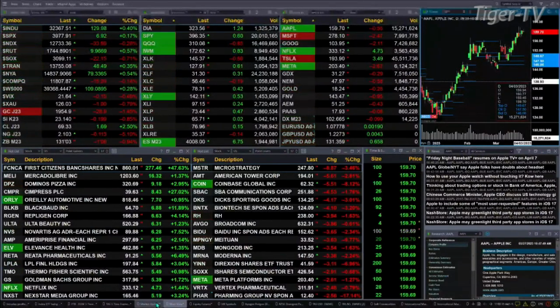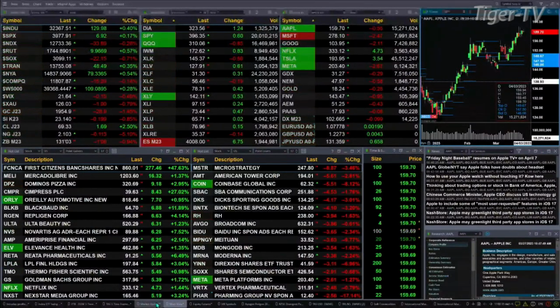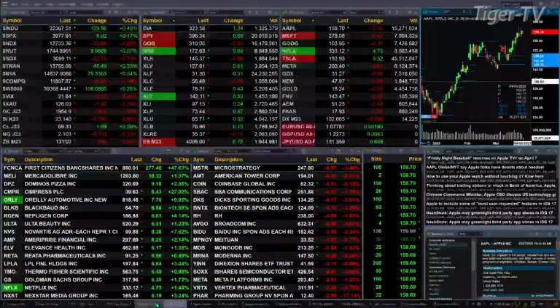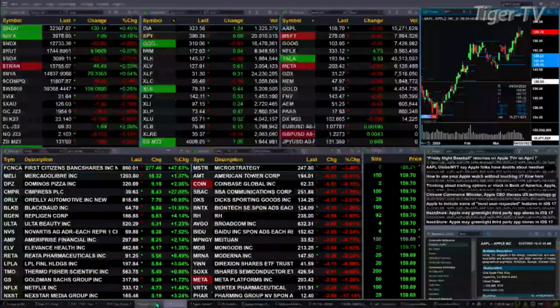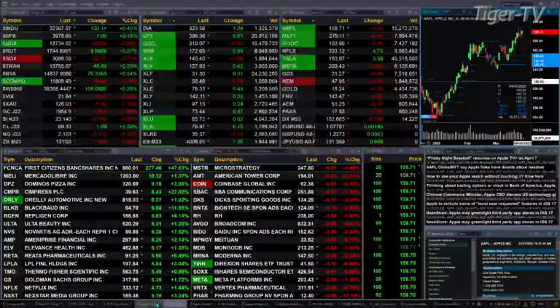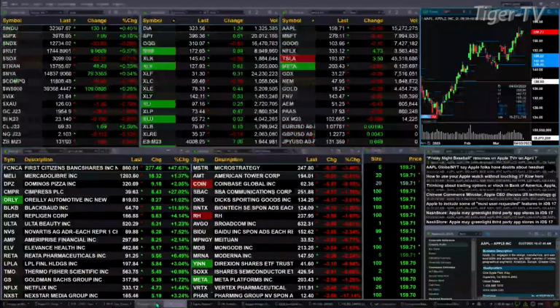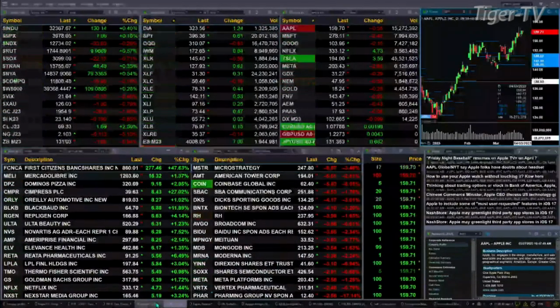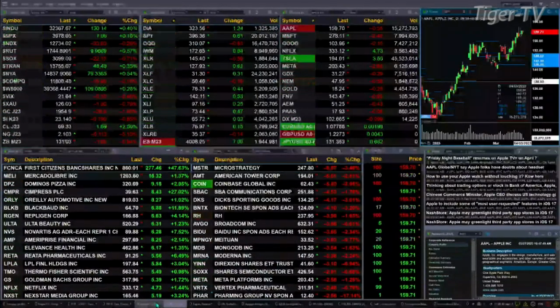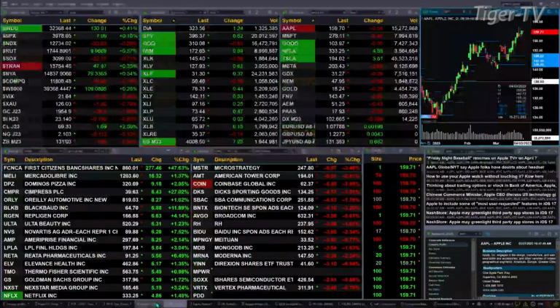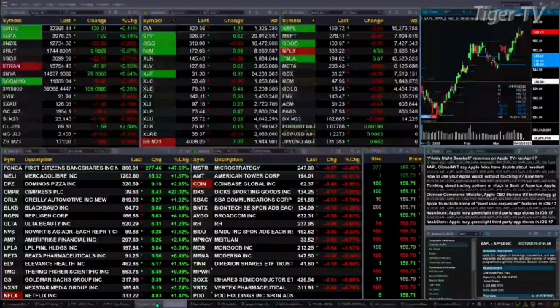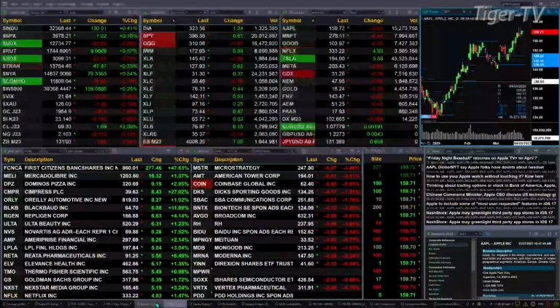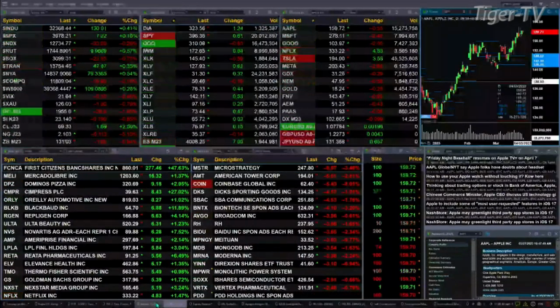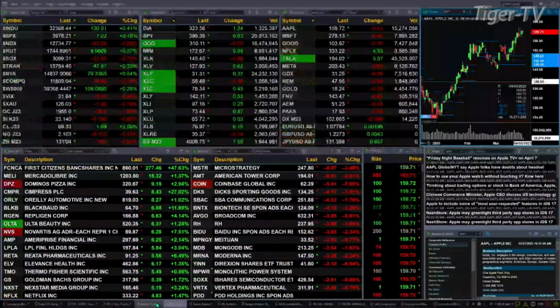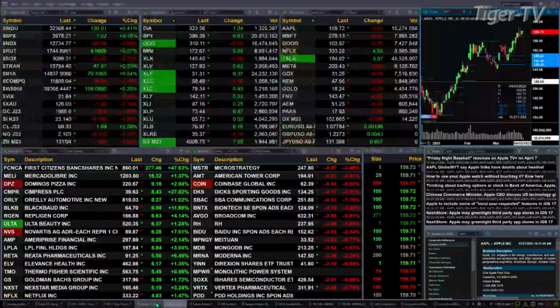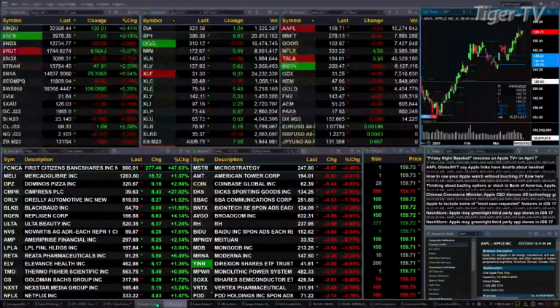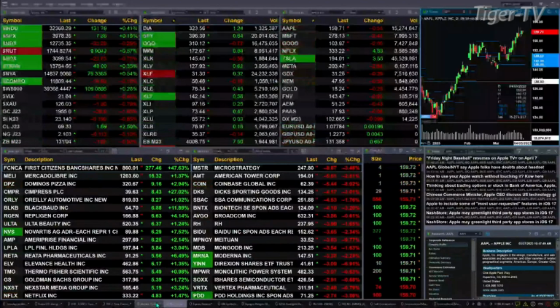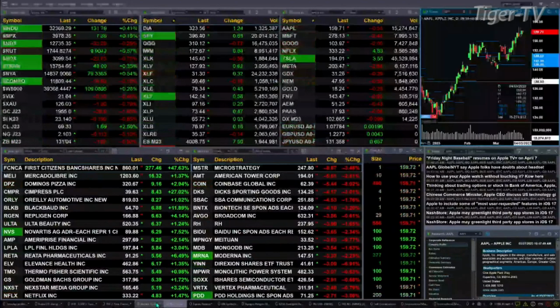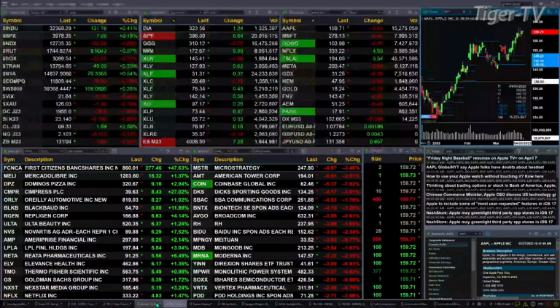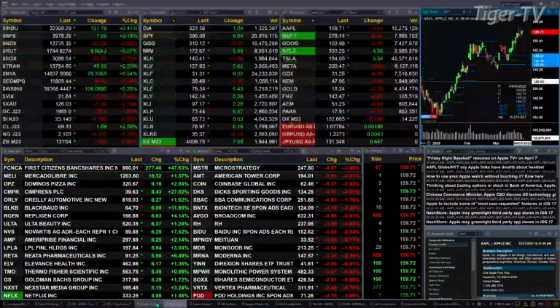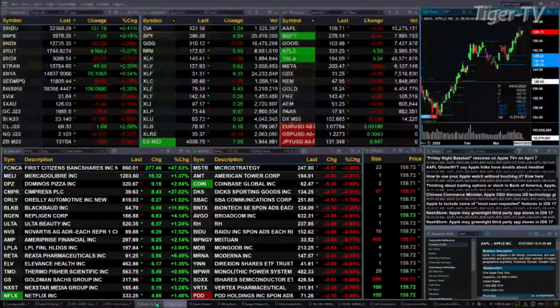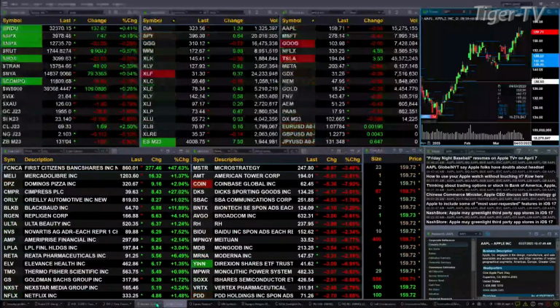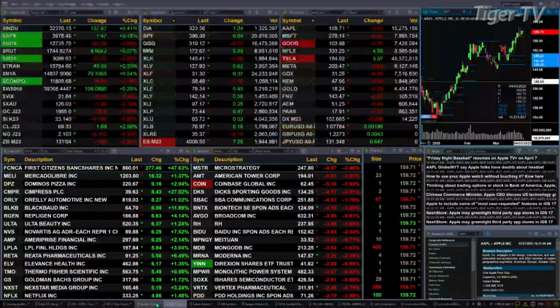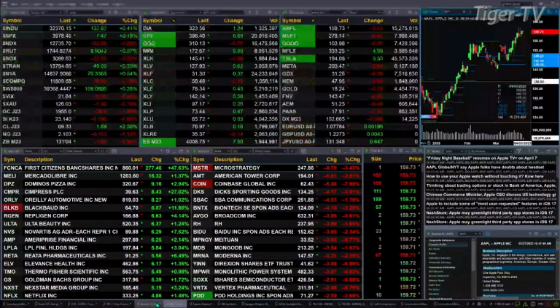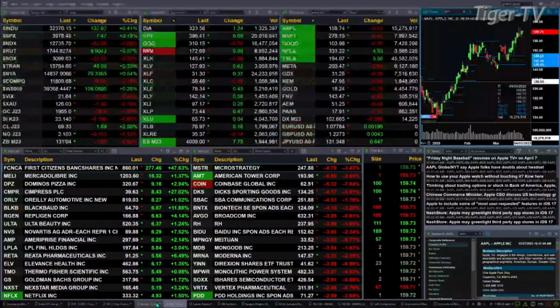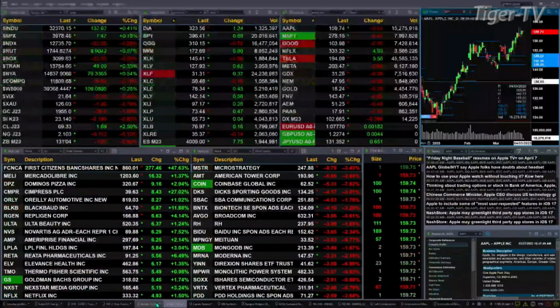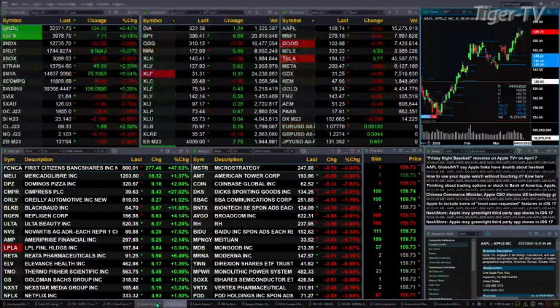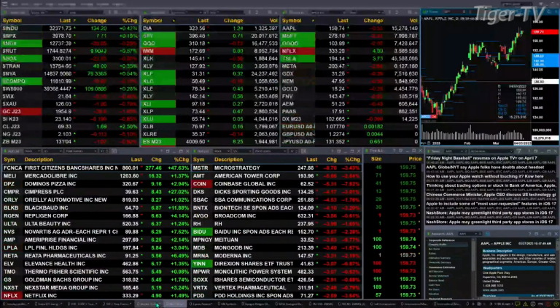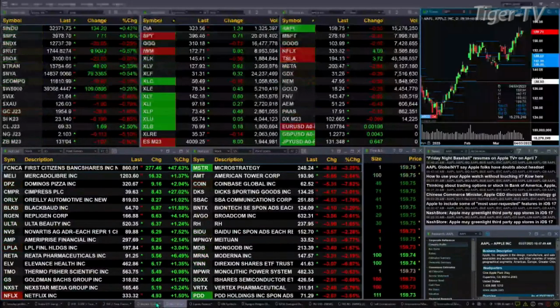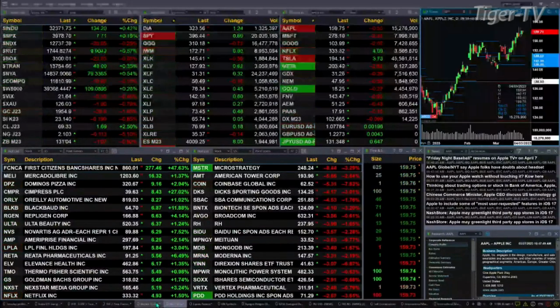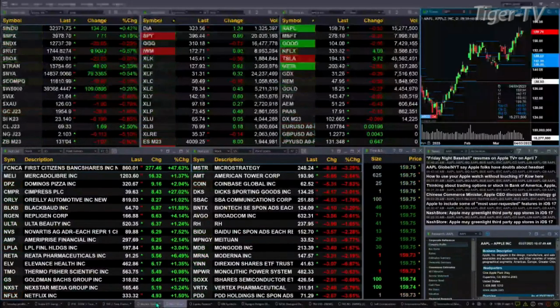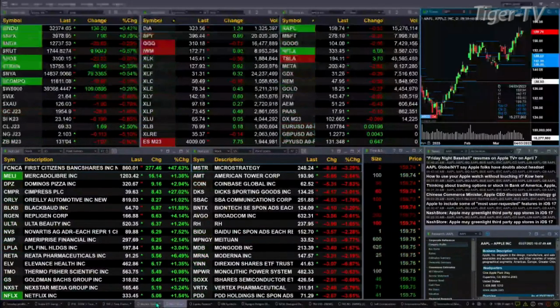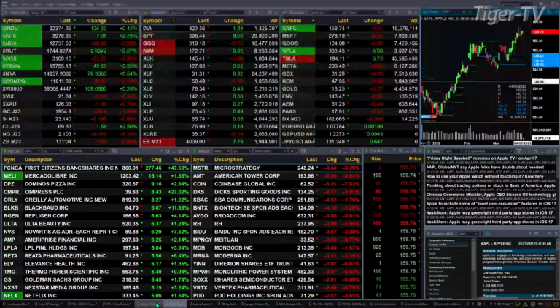Natural gas up 11 cents. On the 30-year treasury, pretty much down at 131.04 — that's down 1.7 ticks.